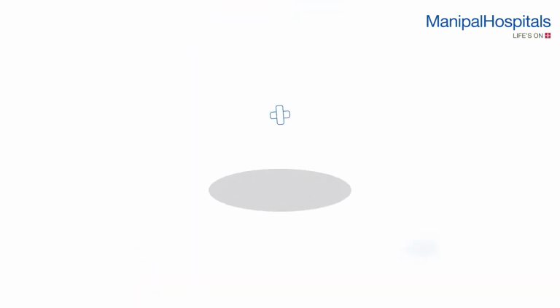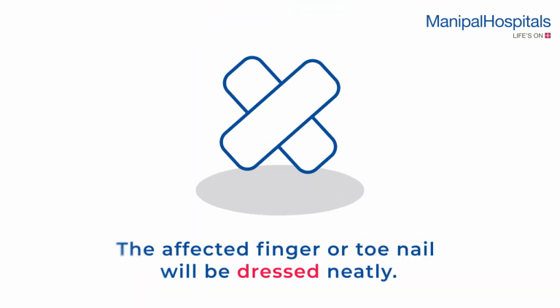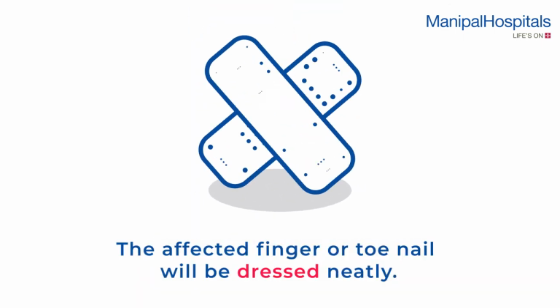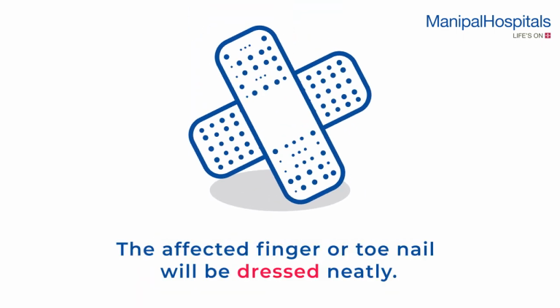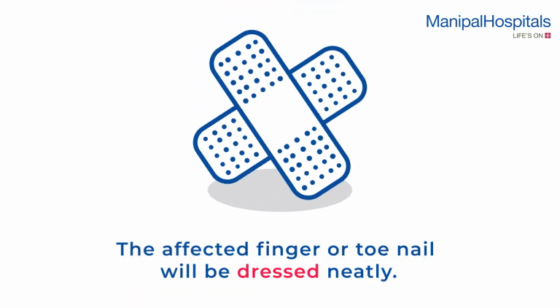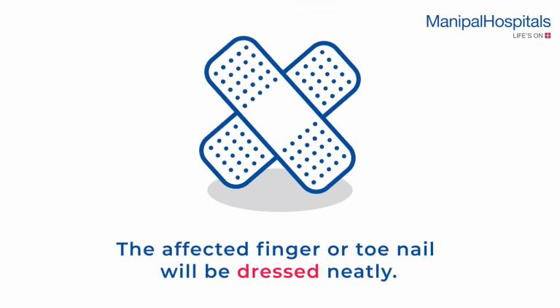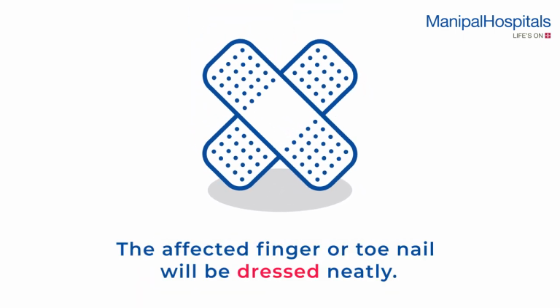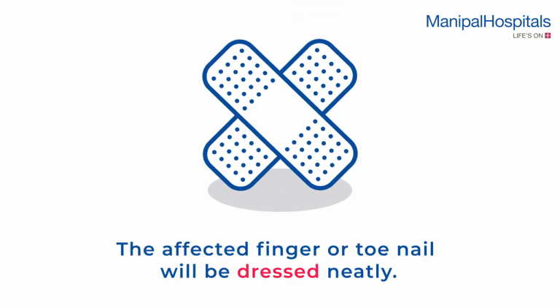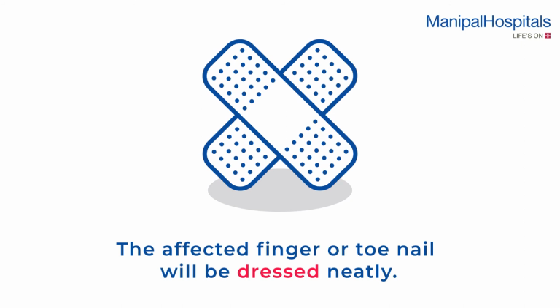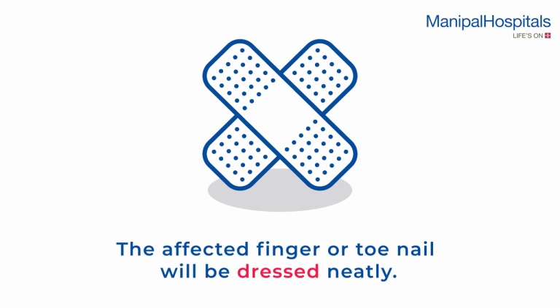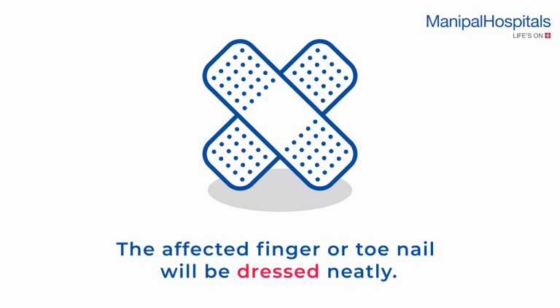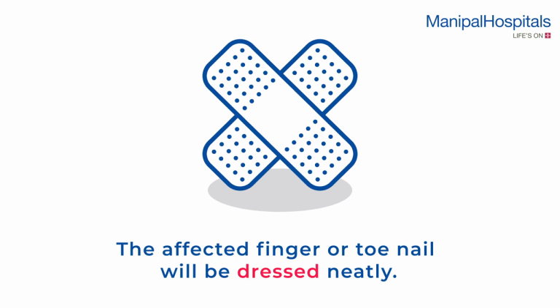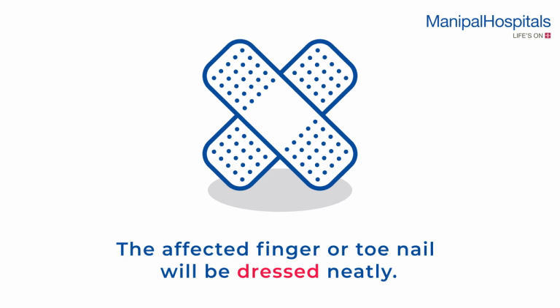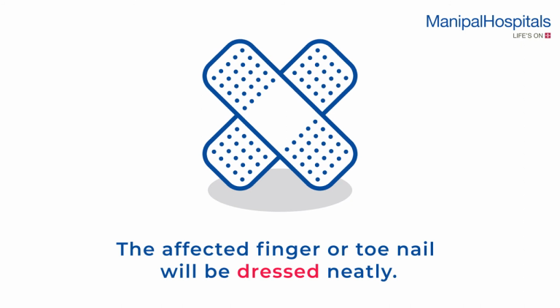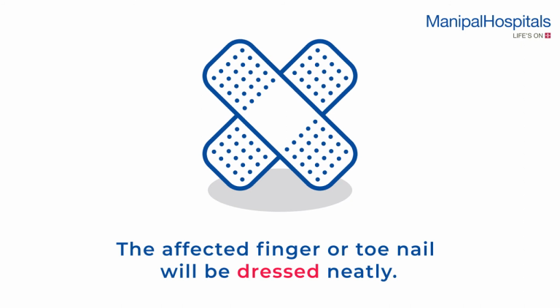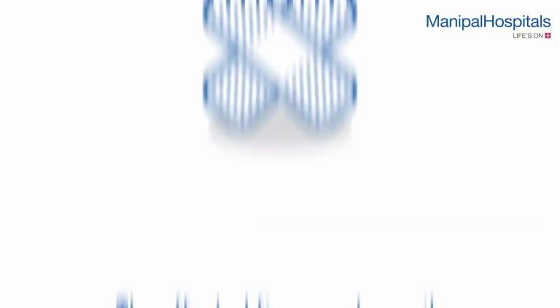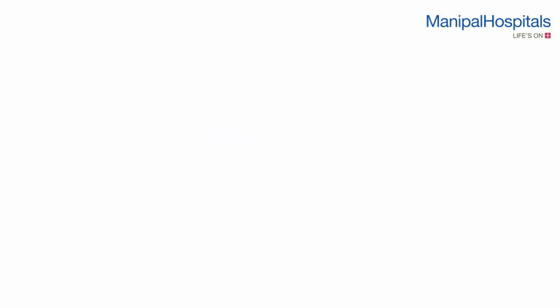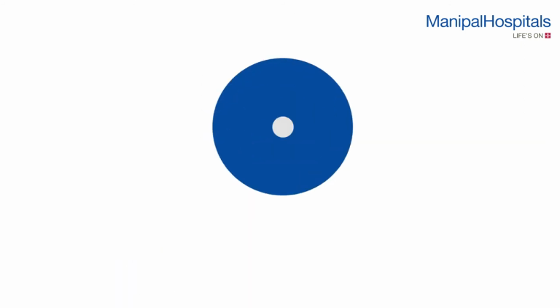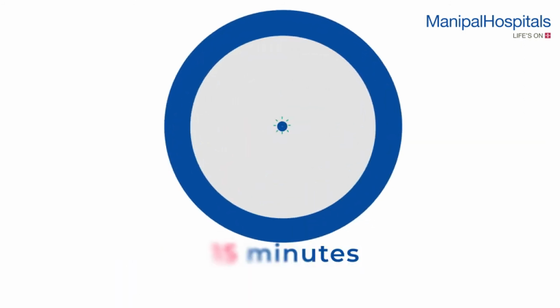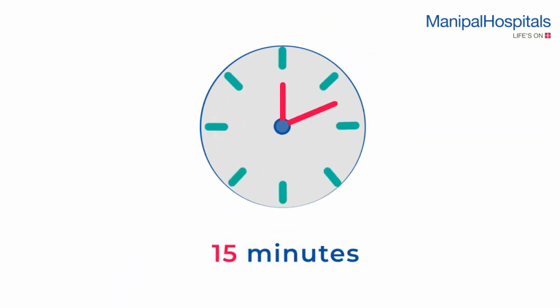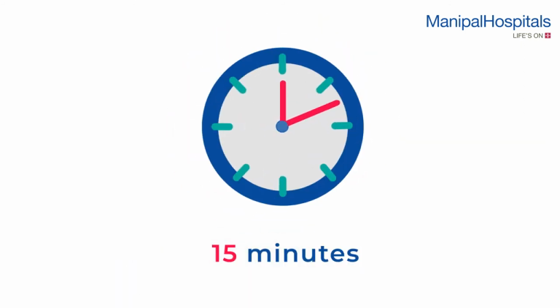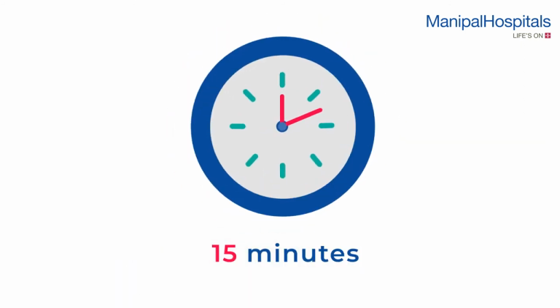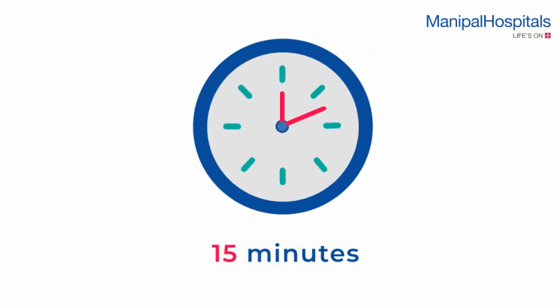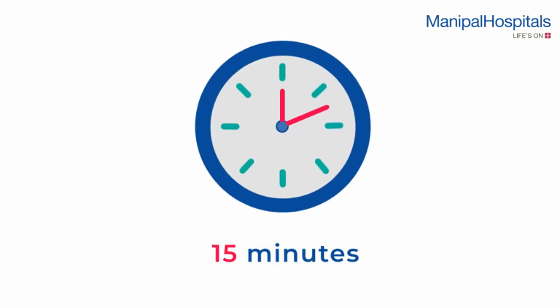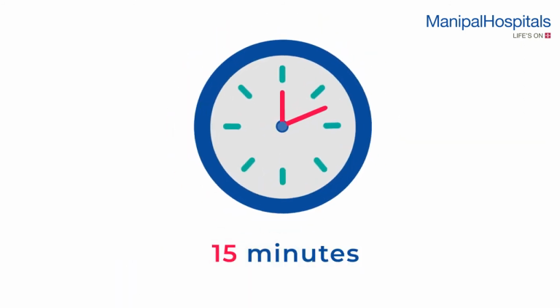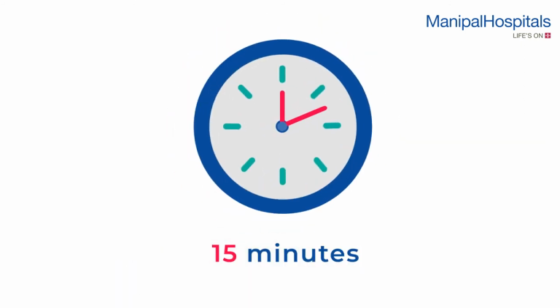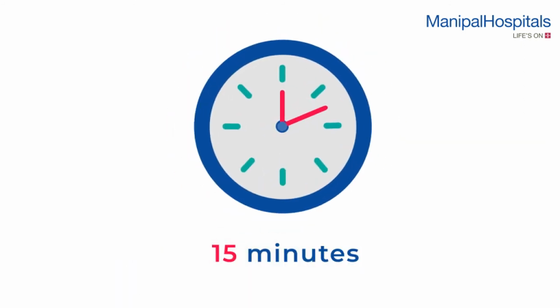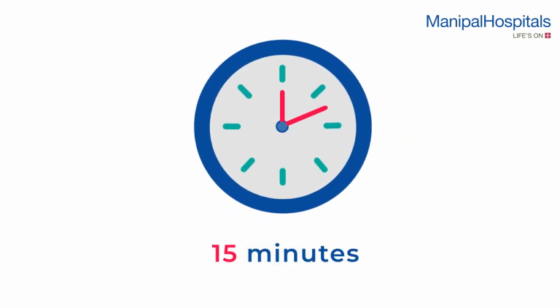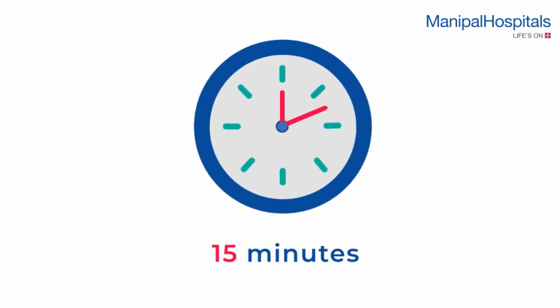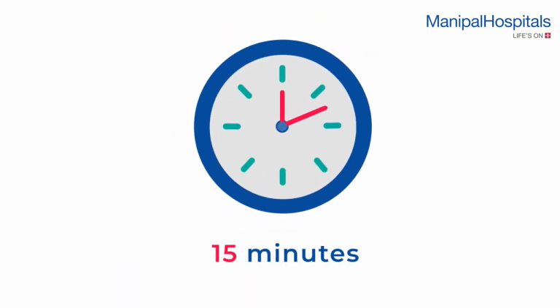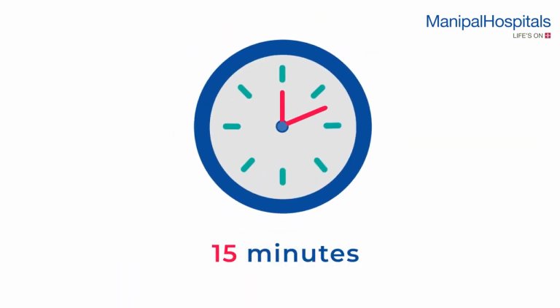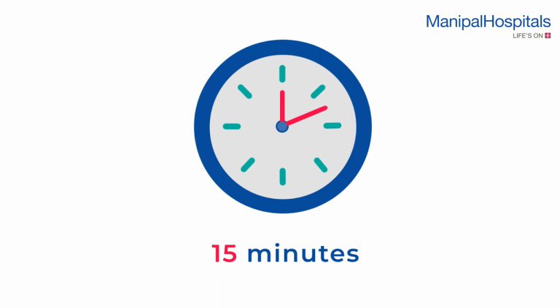The affected finger or toe nail will be dressed neatly. This invasive procedure usually takes about 15 minutes.